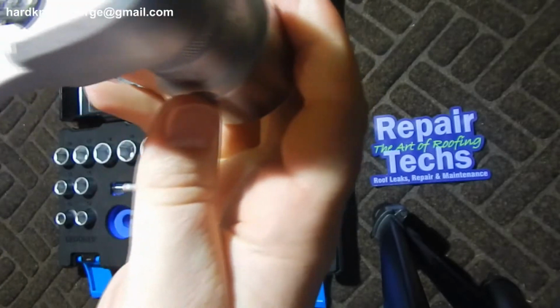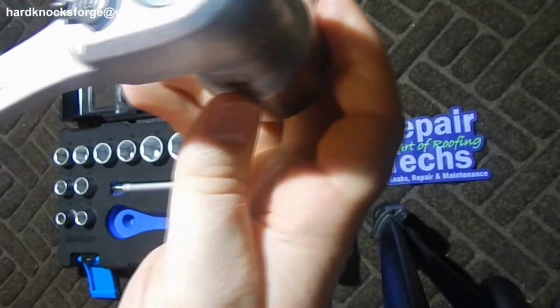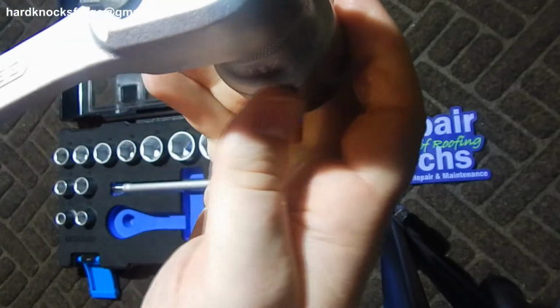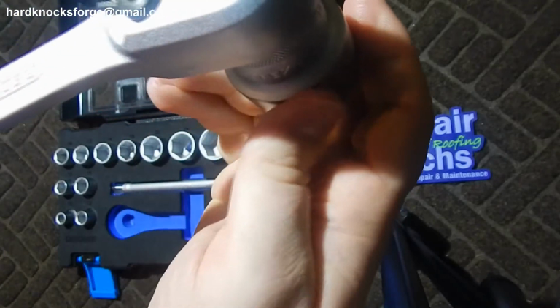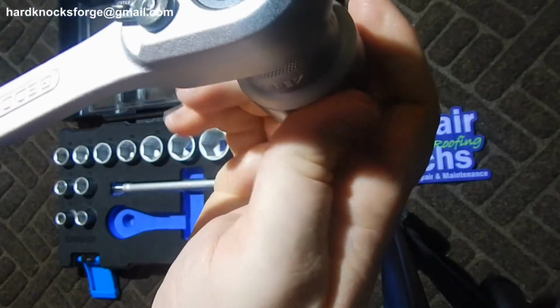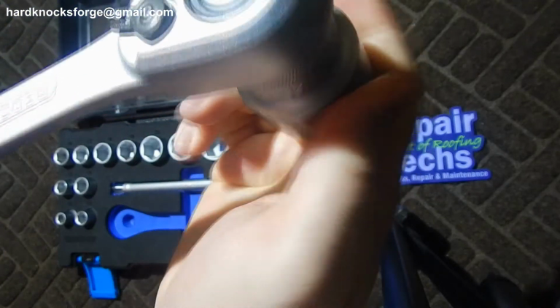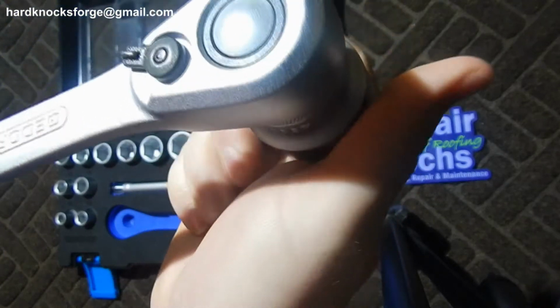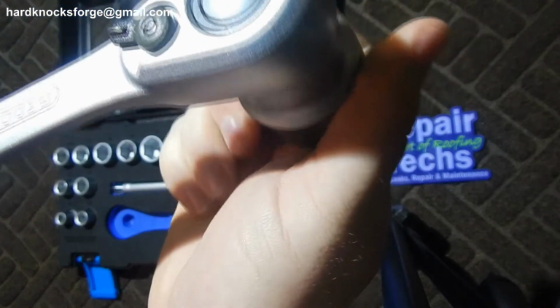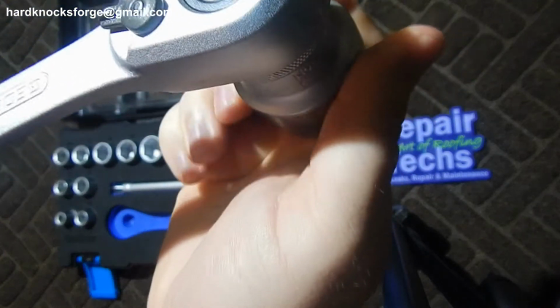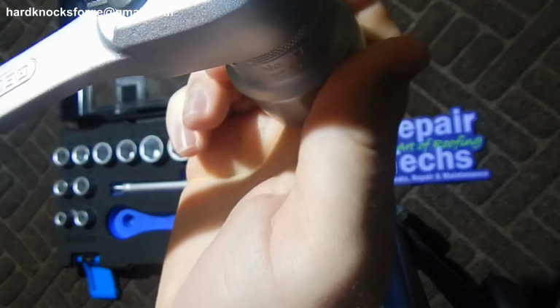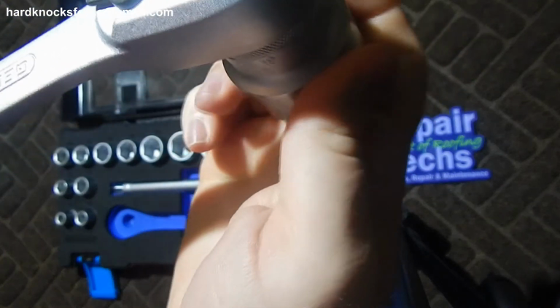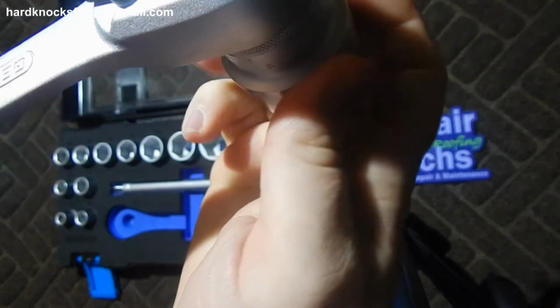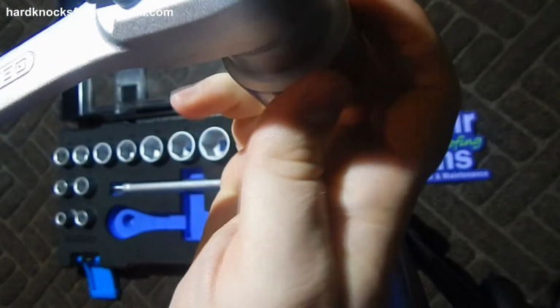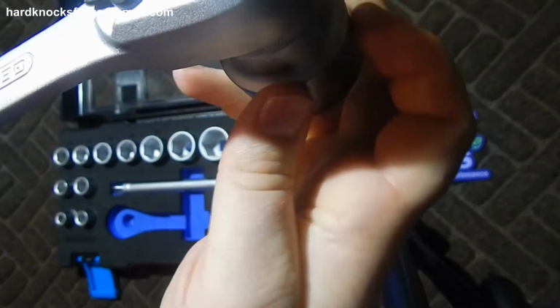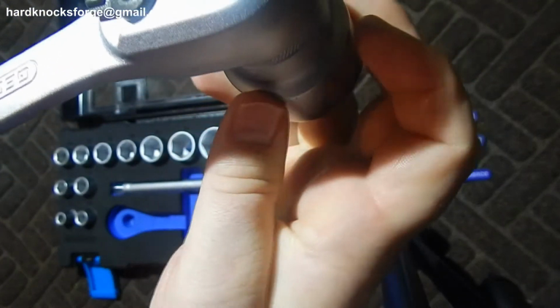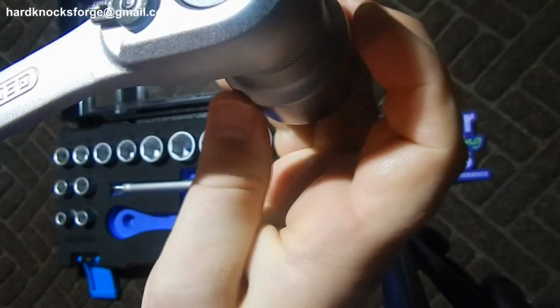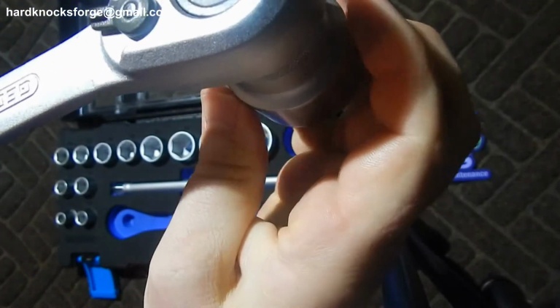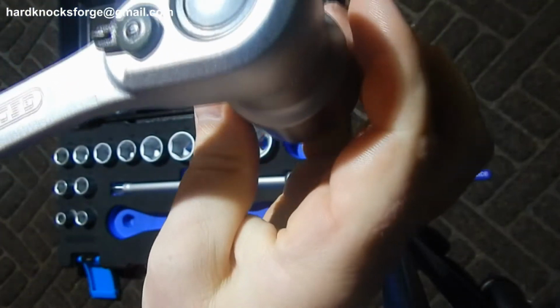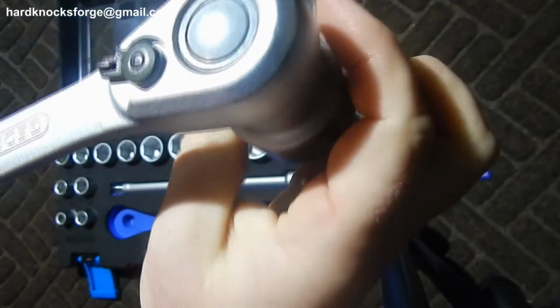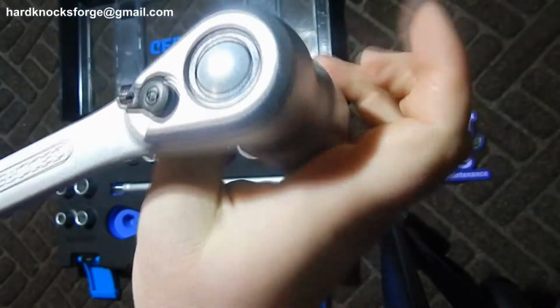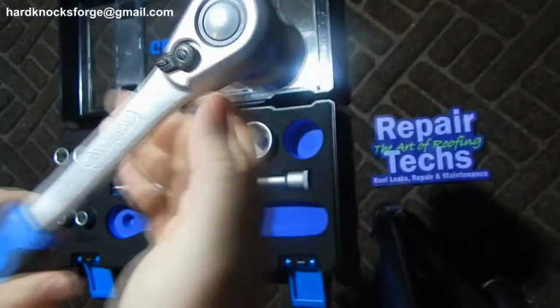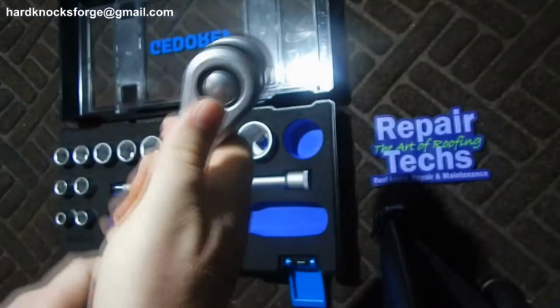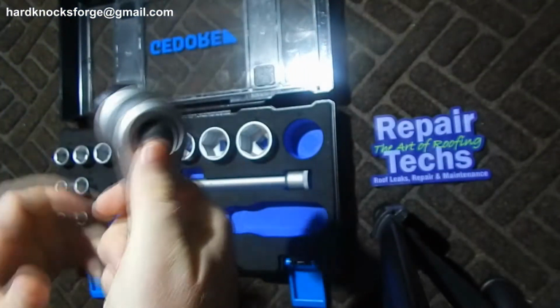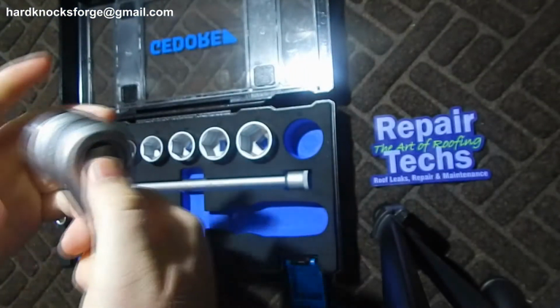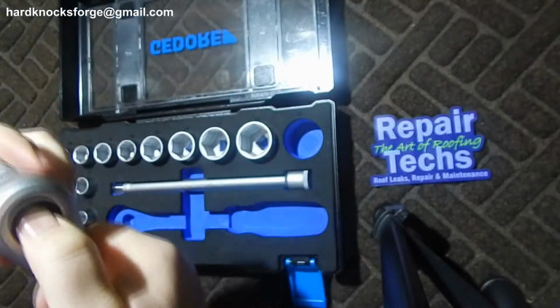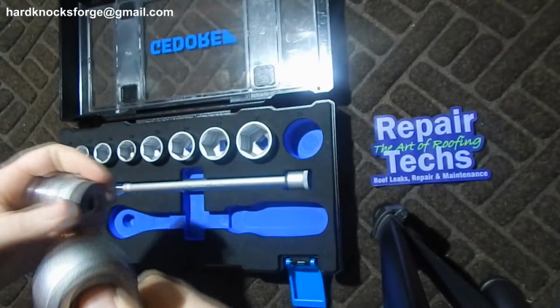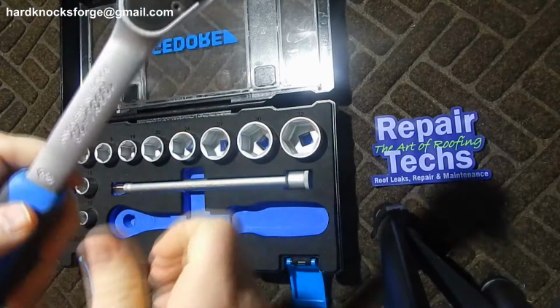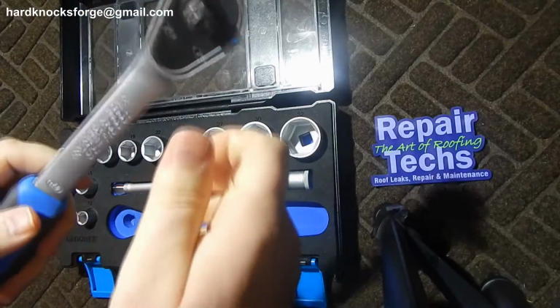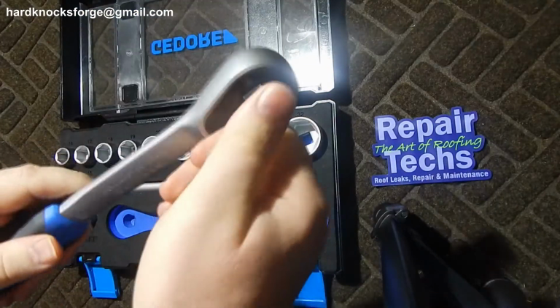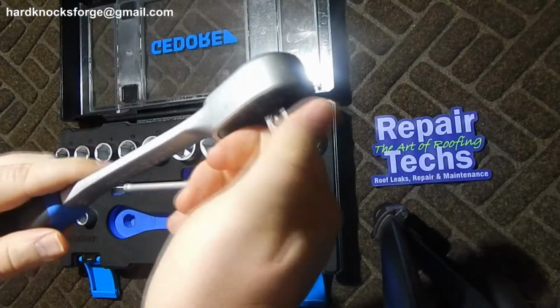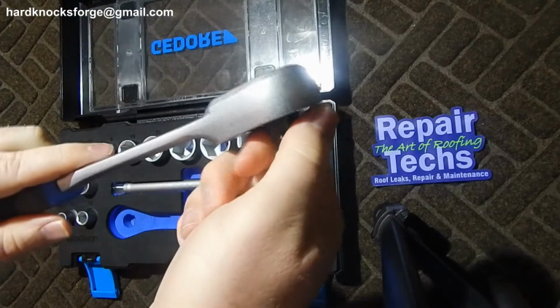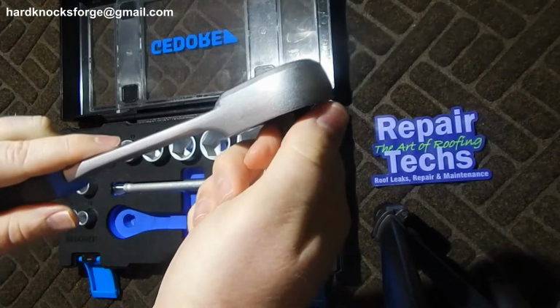Sounds great. That's a 60-tooth ratchet.